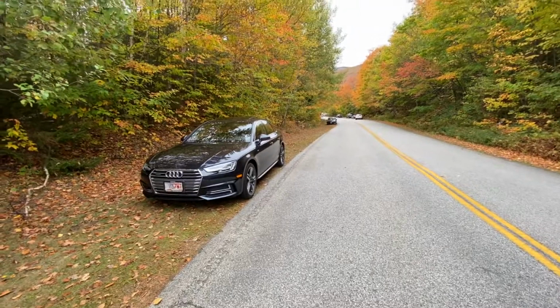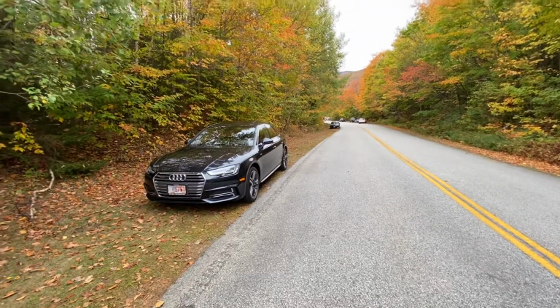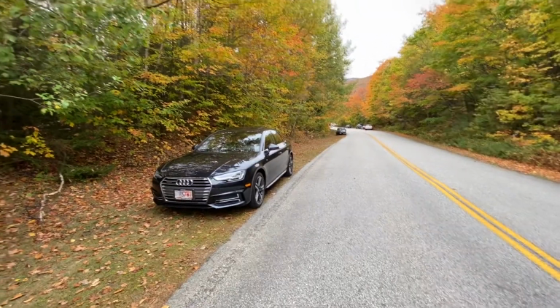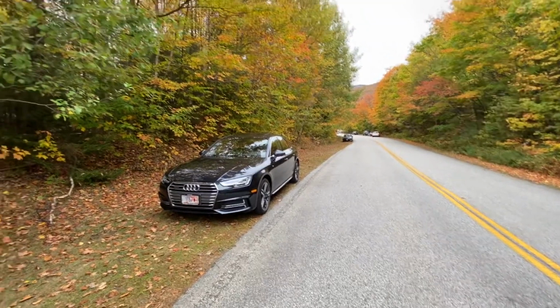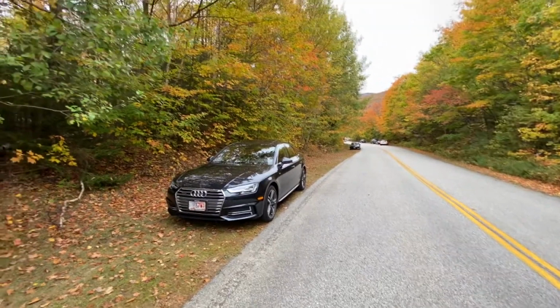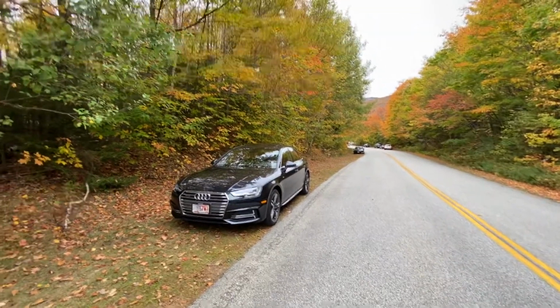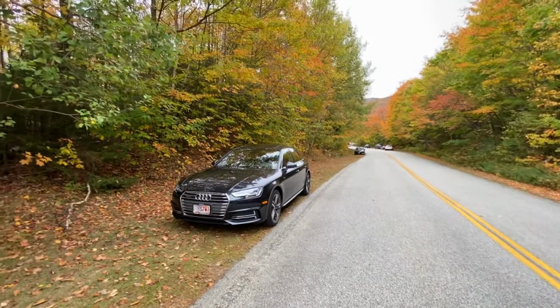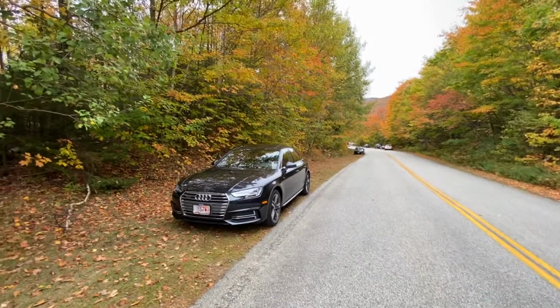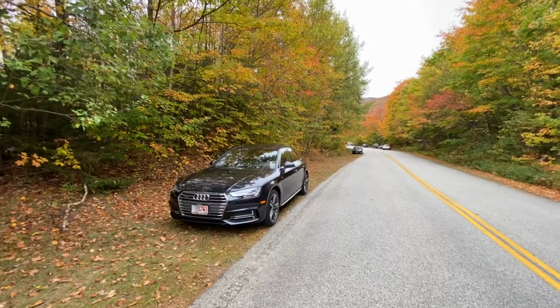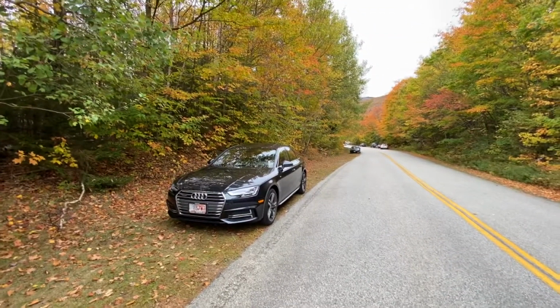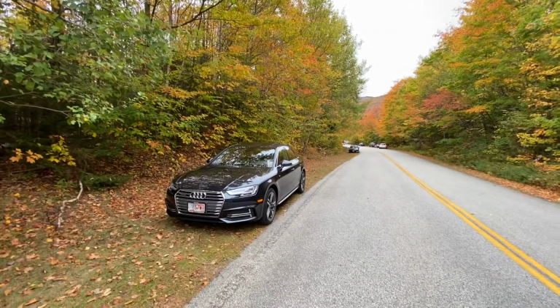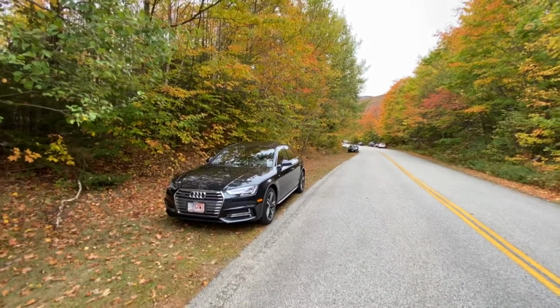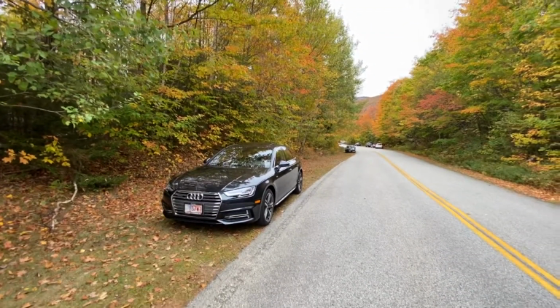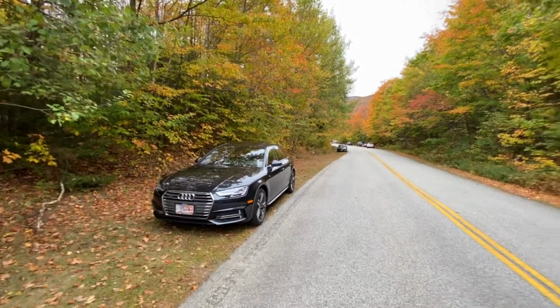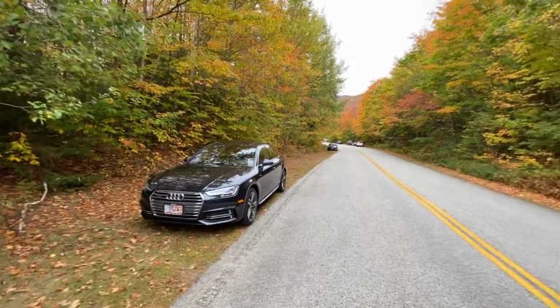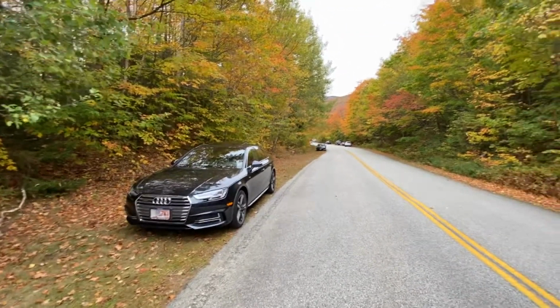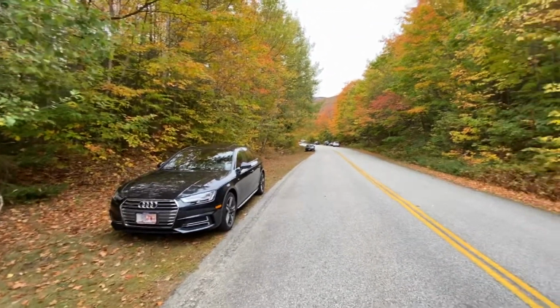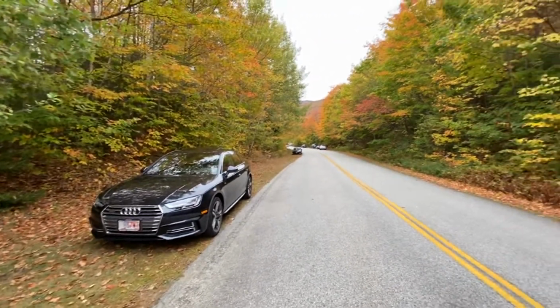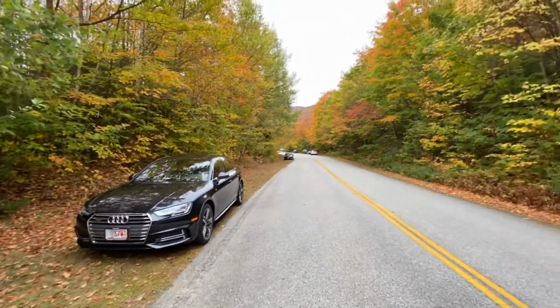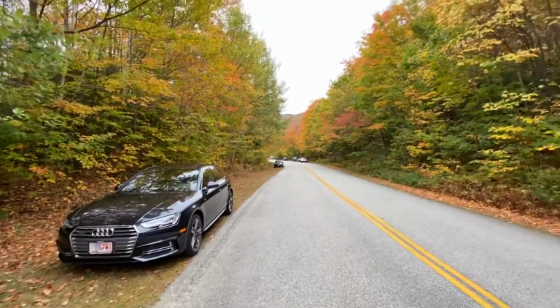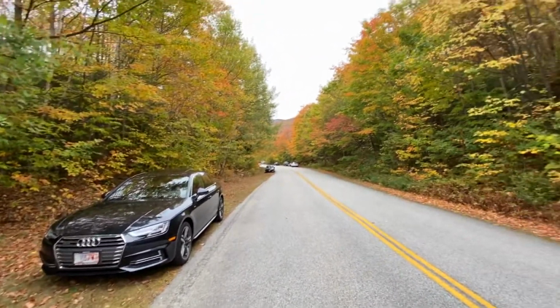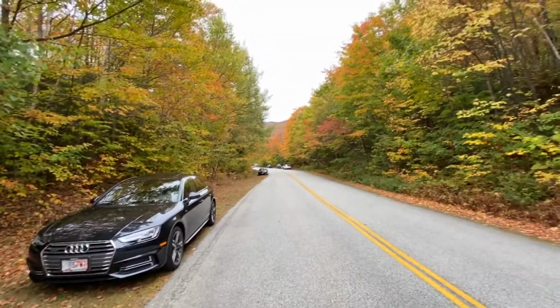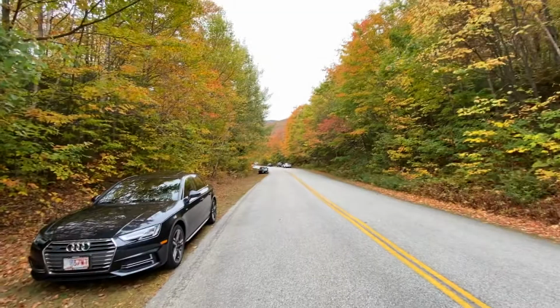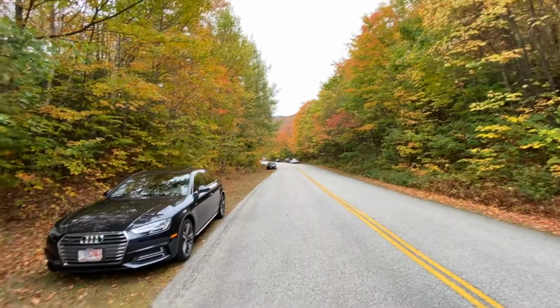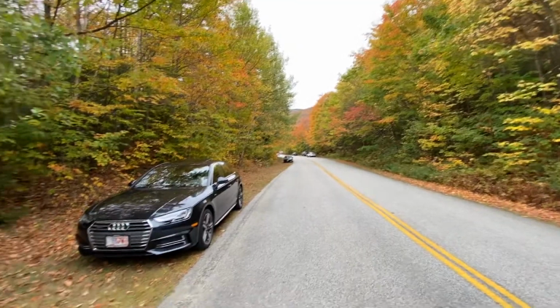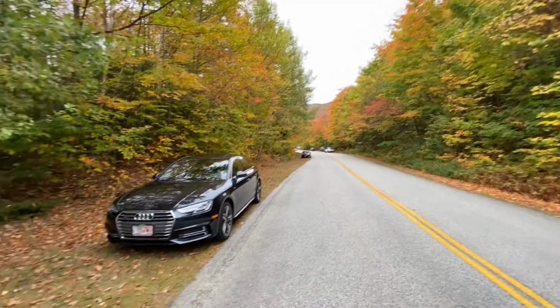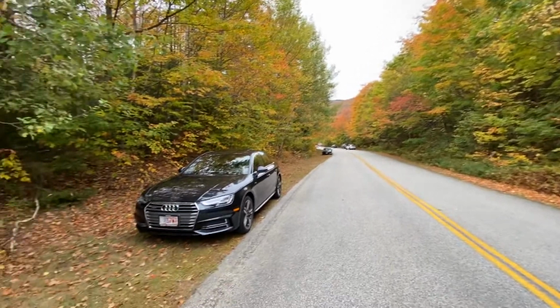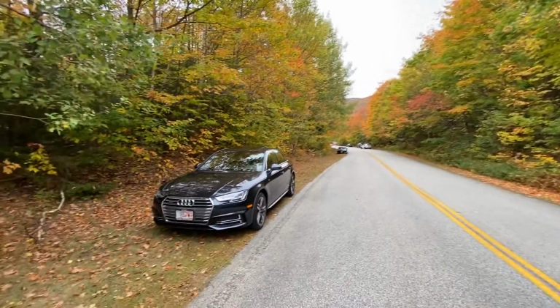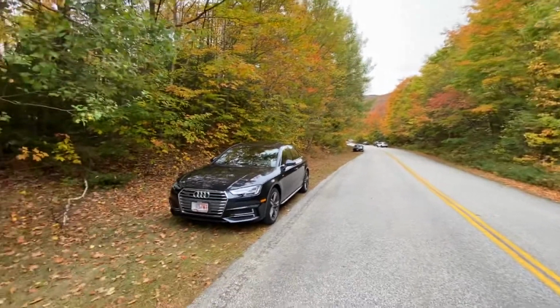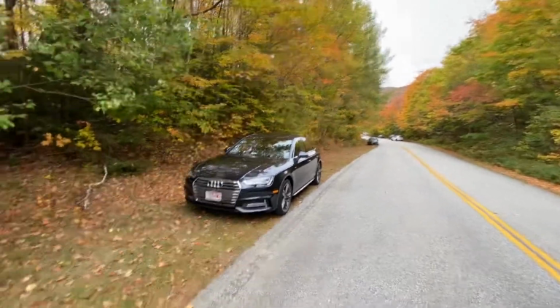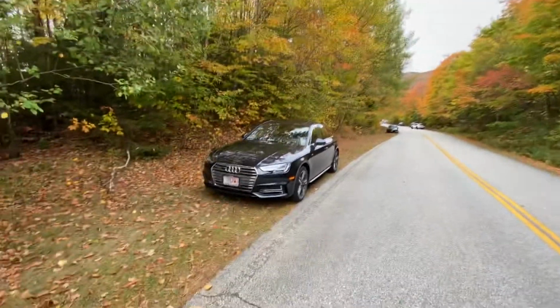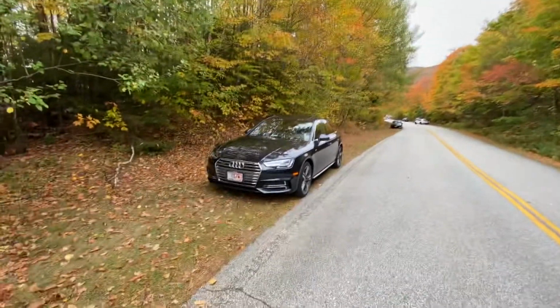Hello from Franconia Notch, New Hampshire in peak foliage season.